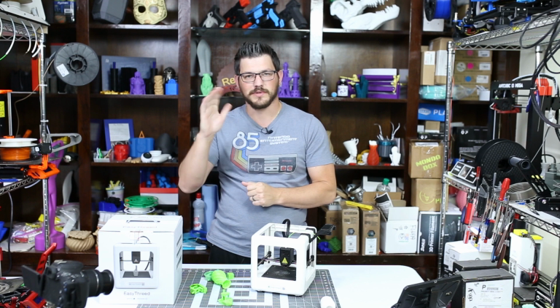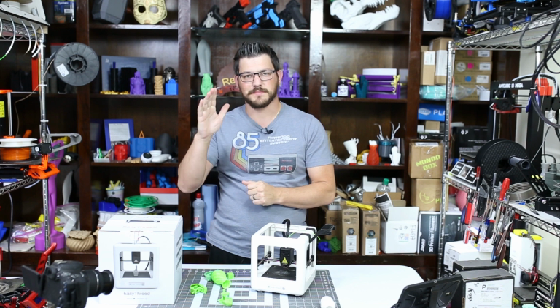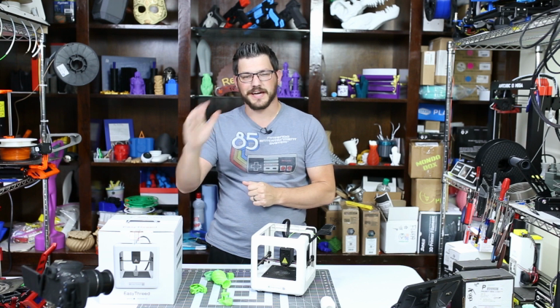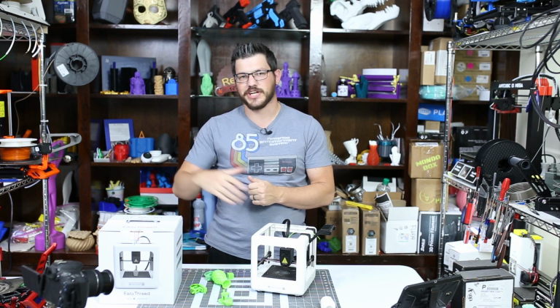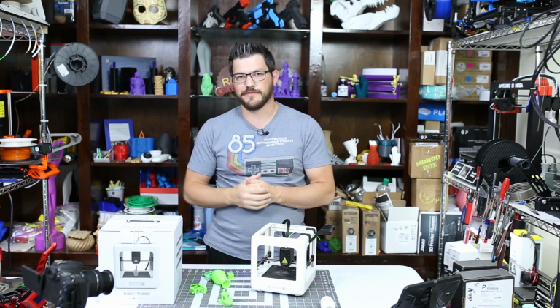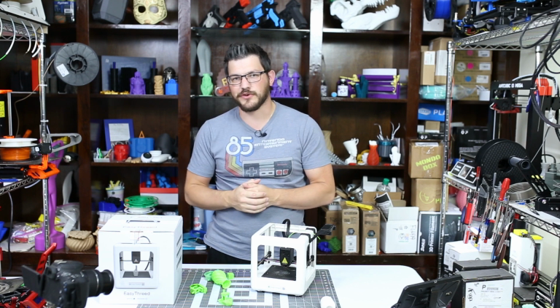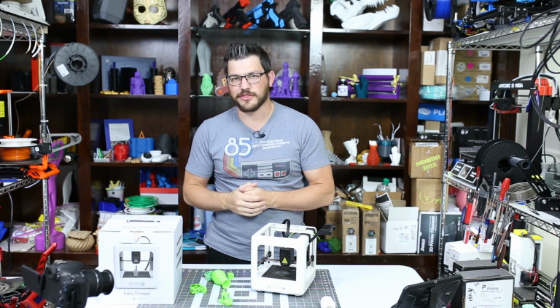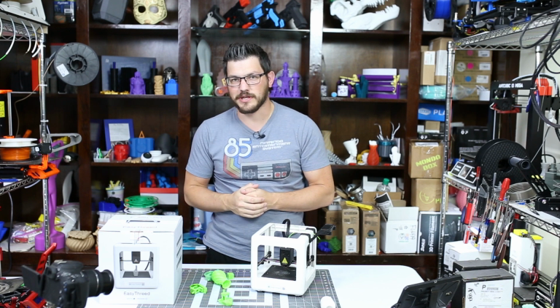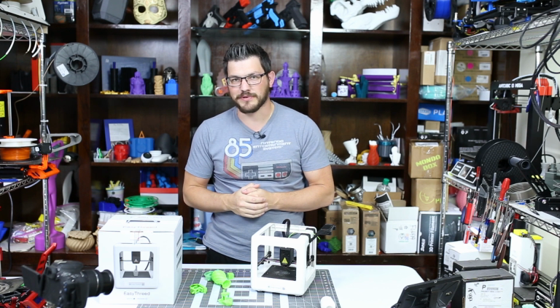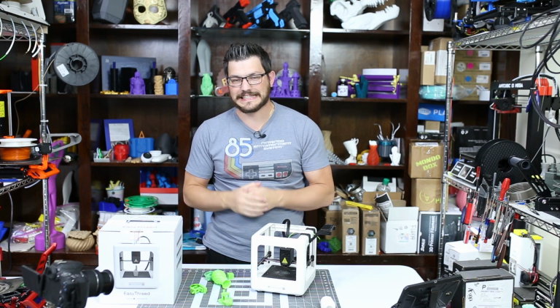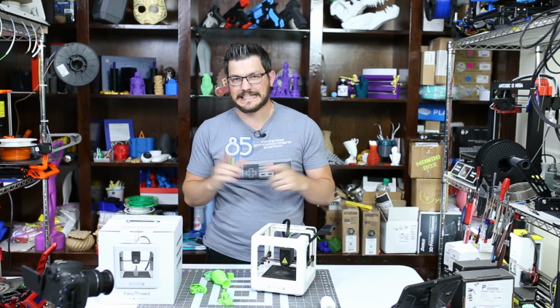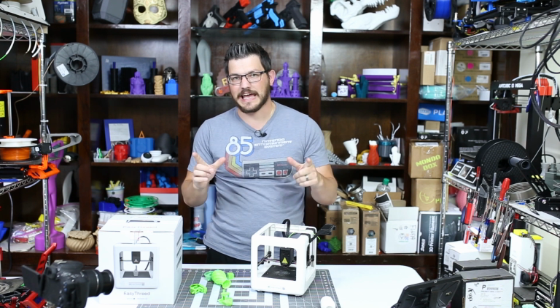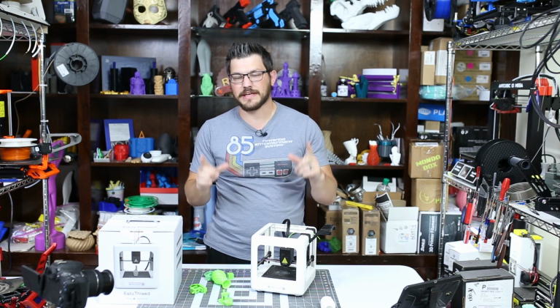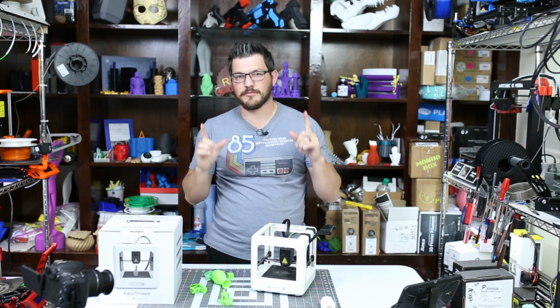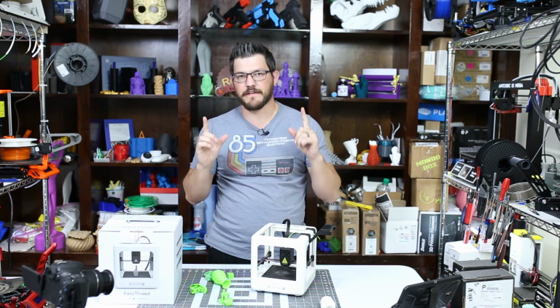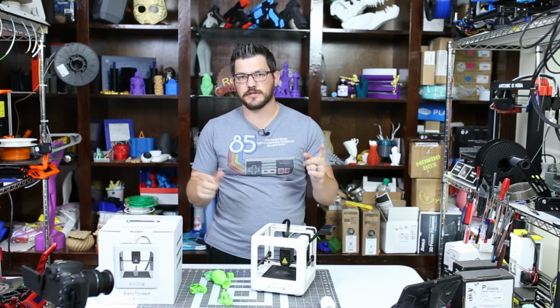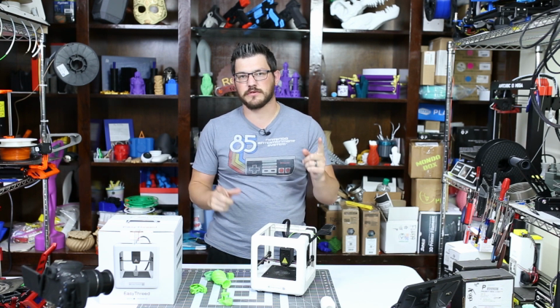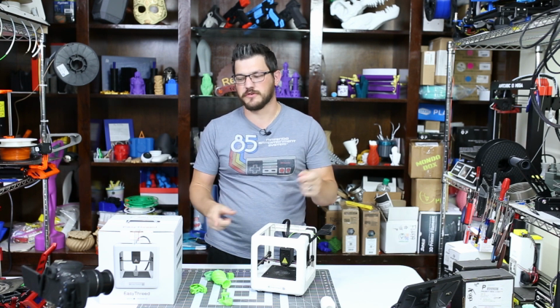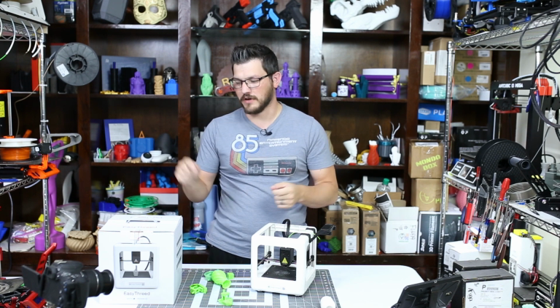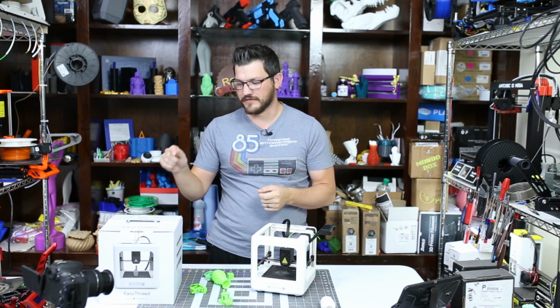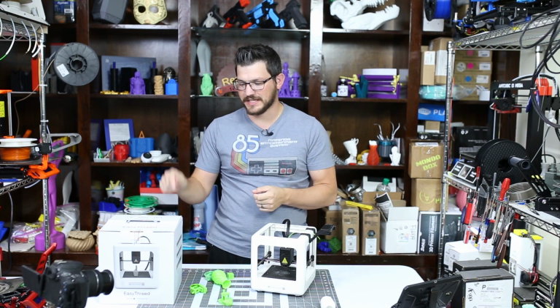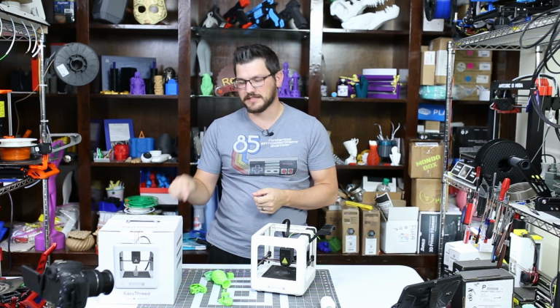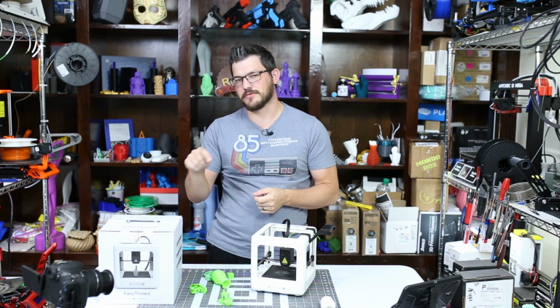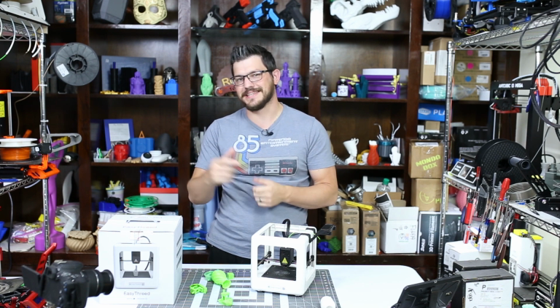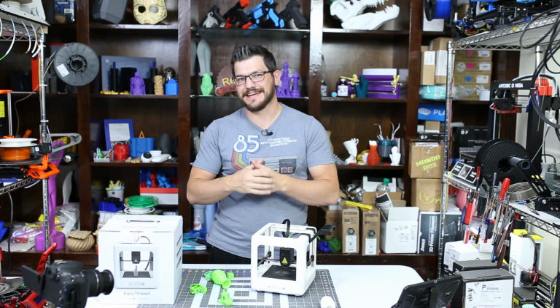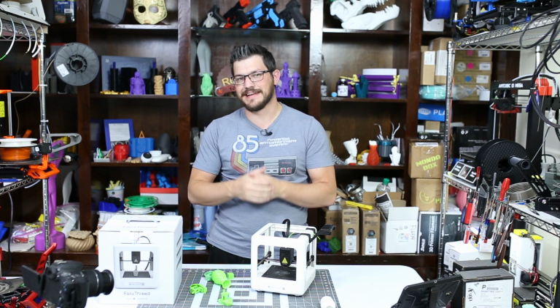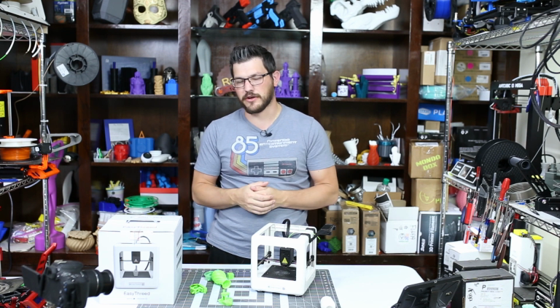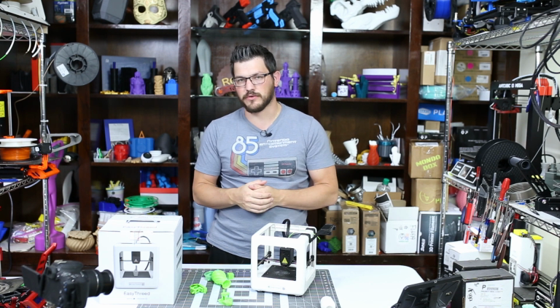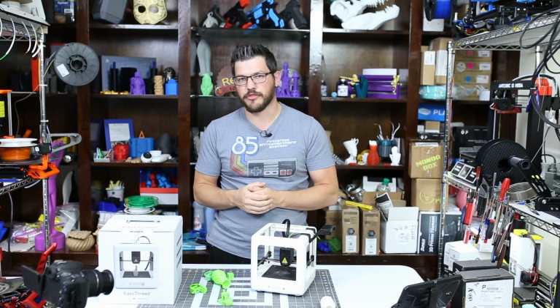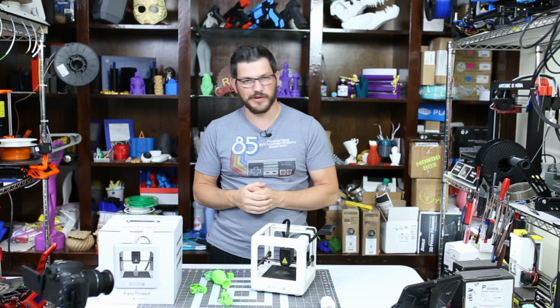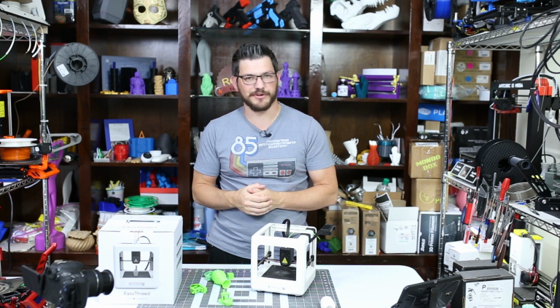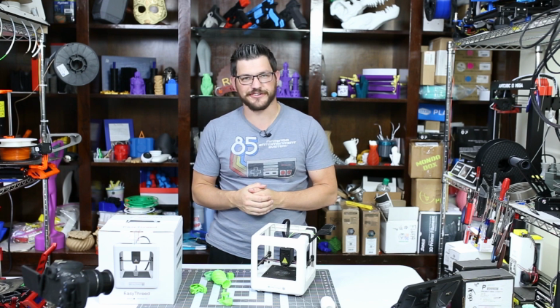What's up guys, Shane here from Fugatech 3D Printing, and today I'm going to give you my official review of the EZ3D Nano 3D printer.